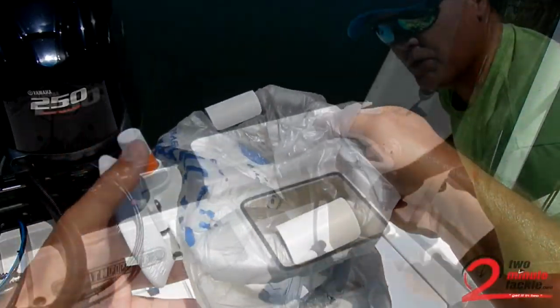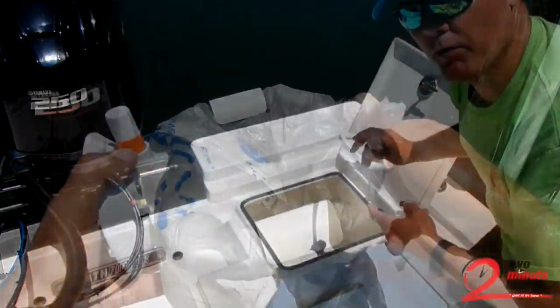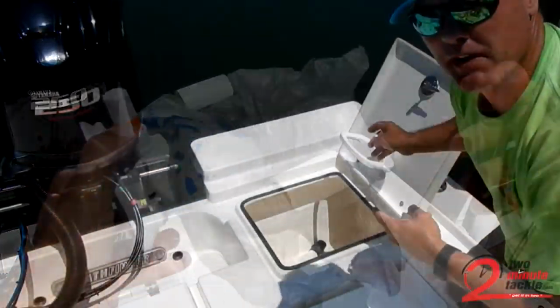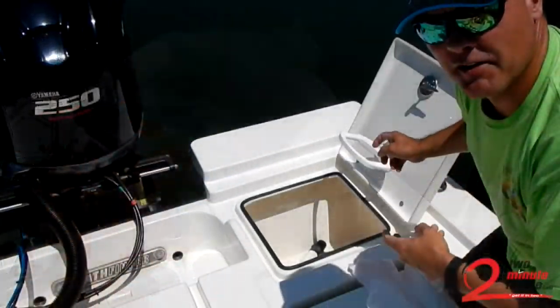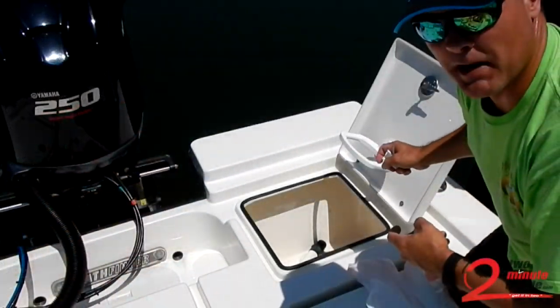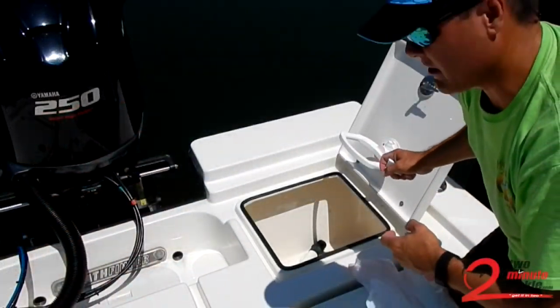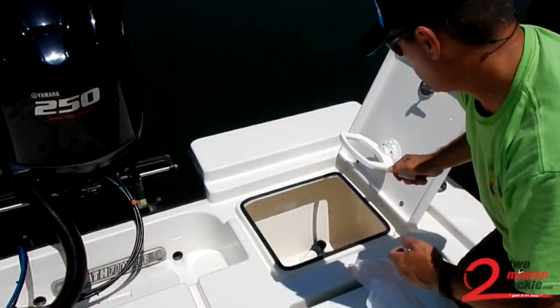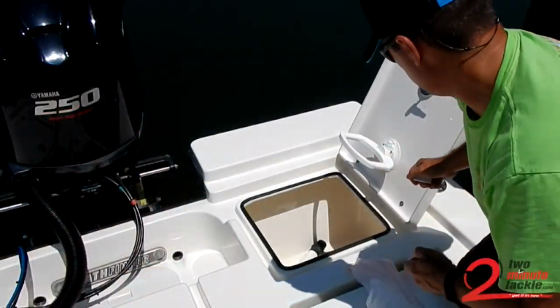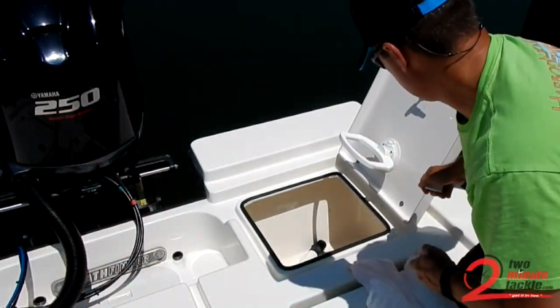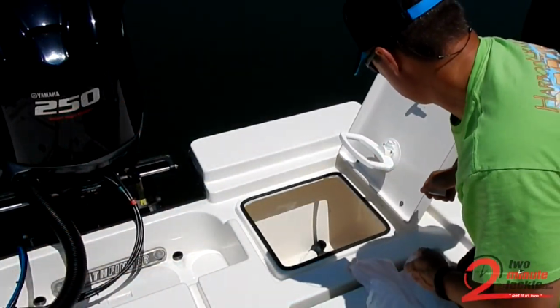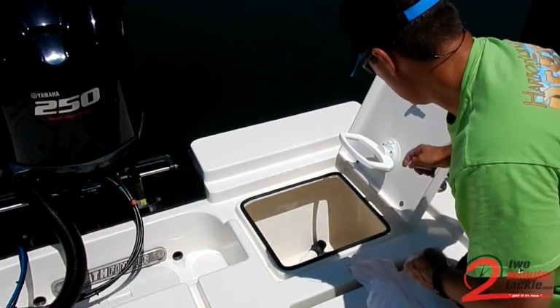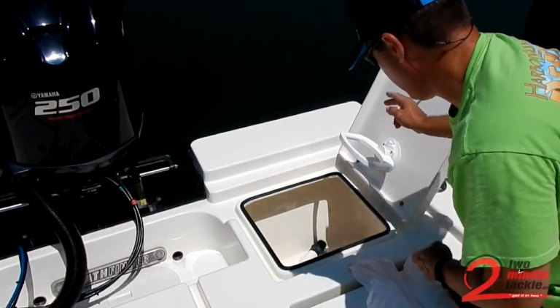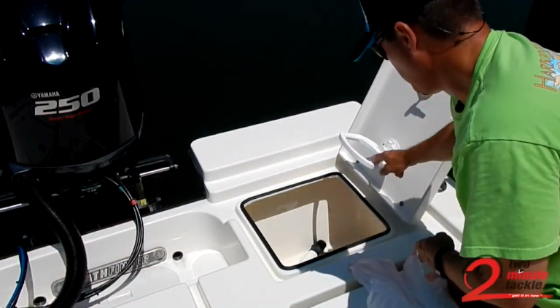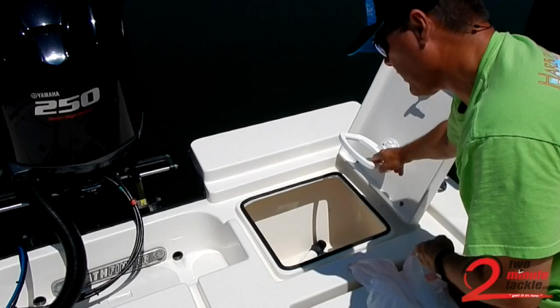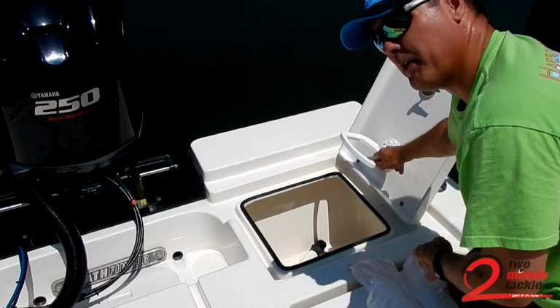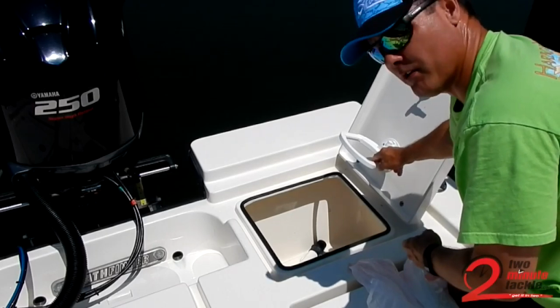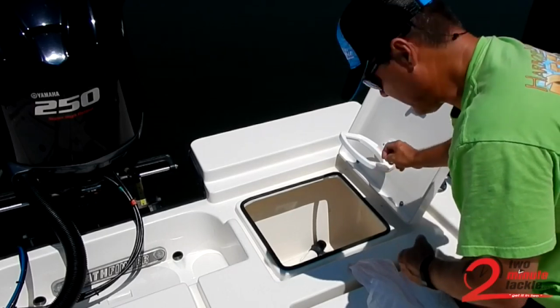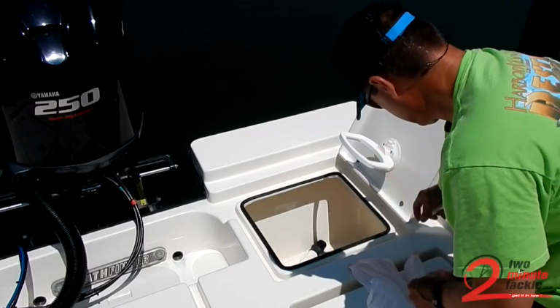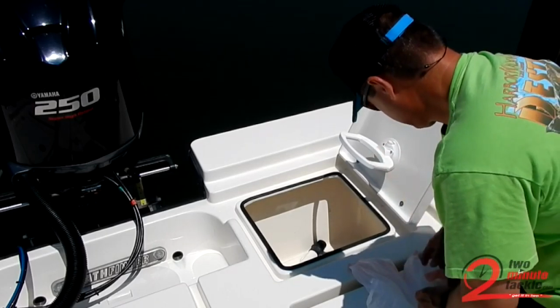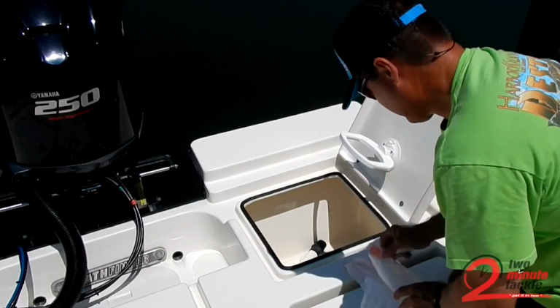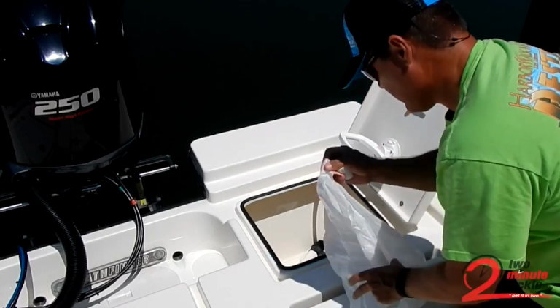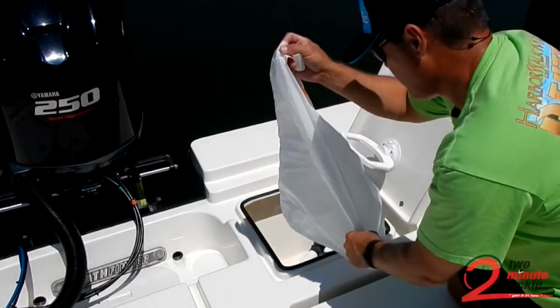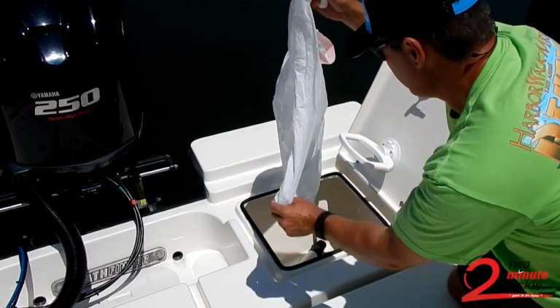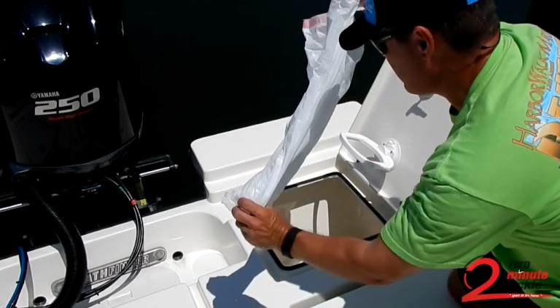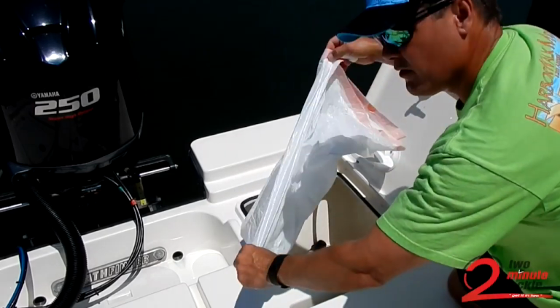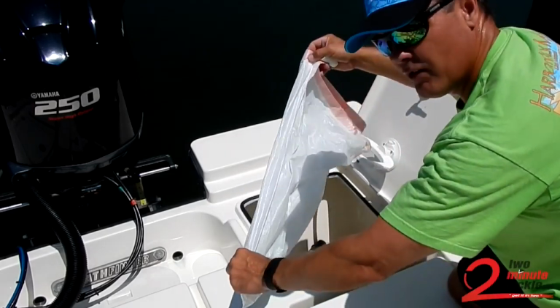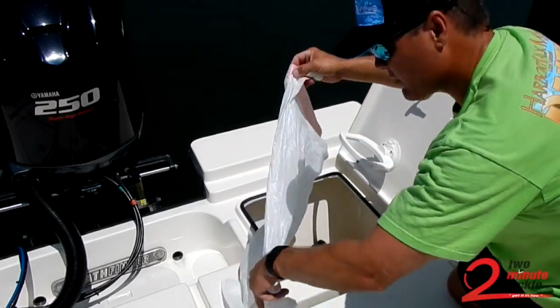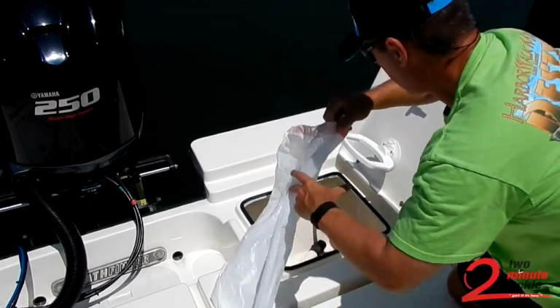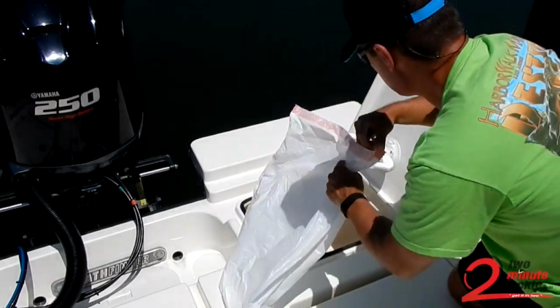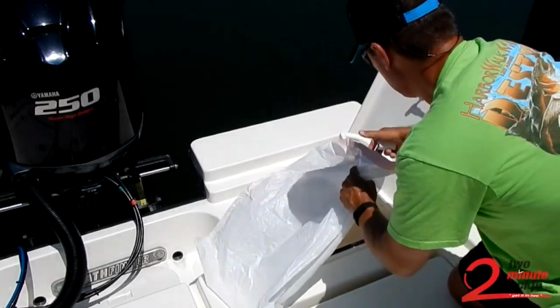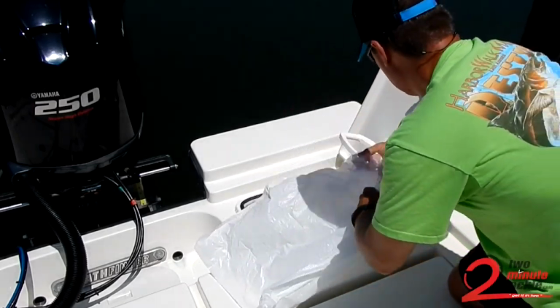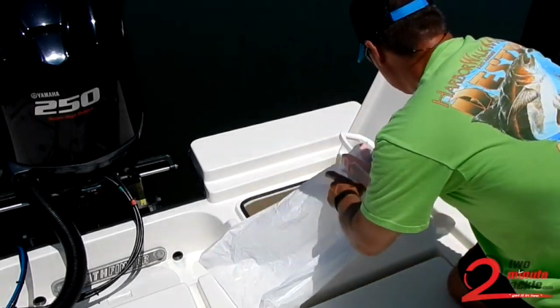So here would be another mounting option — put it up here on this. Use a larger bag.